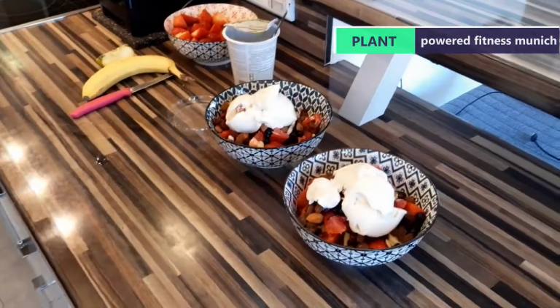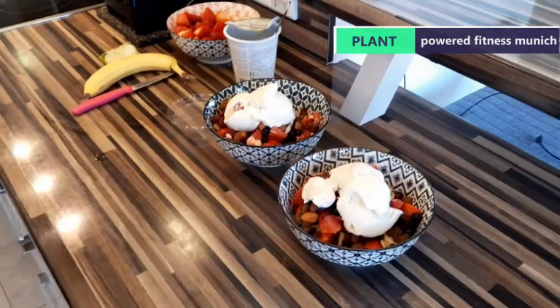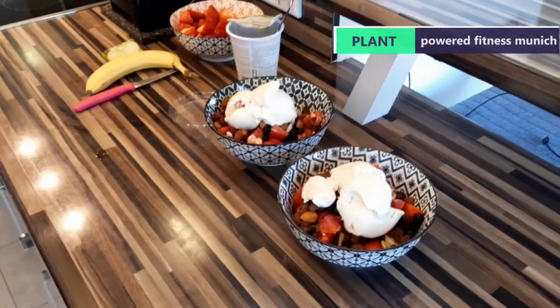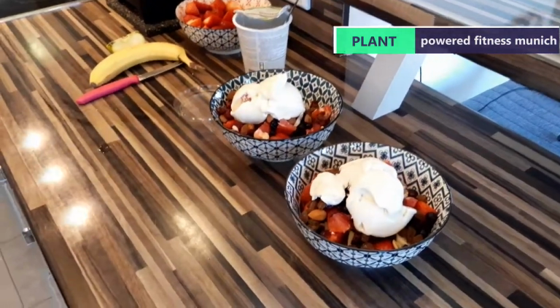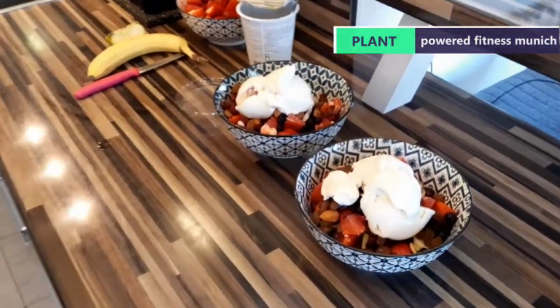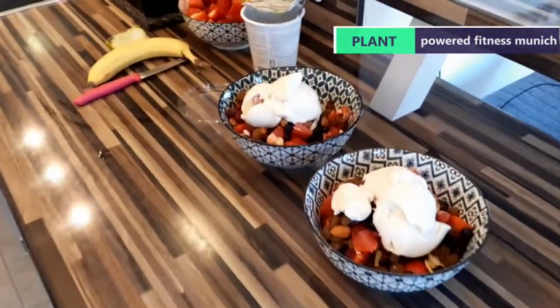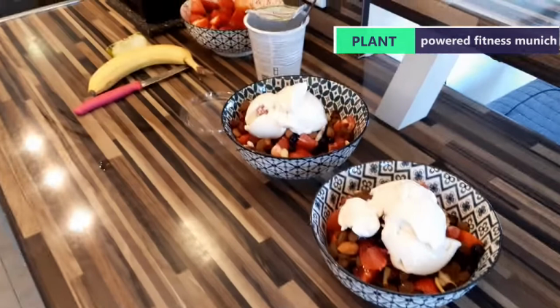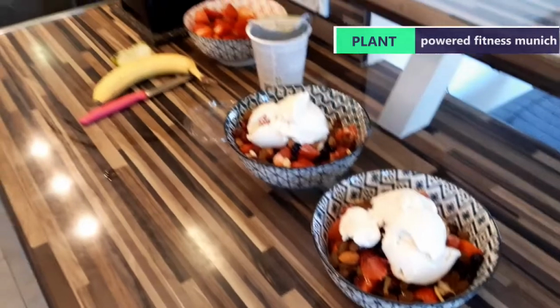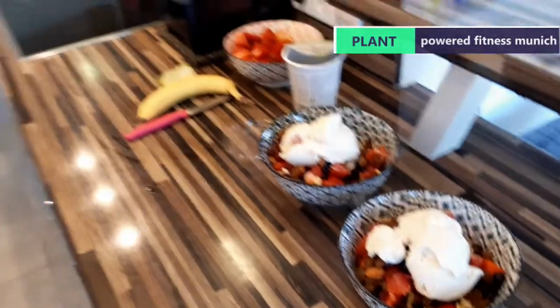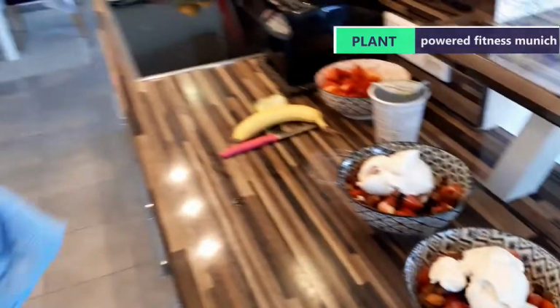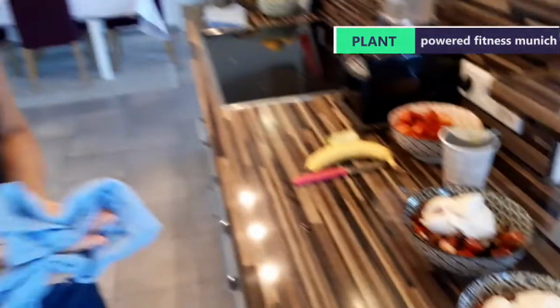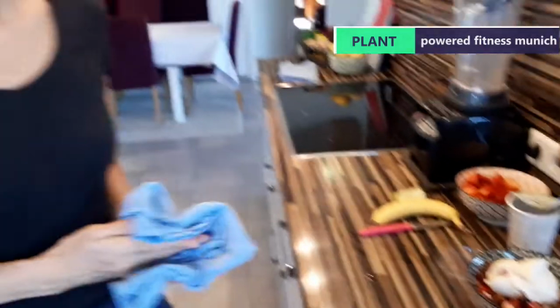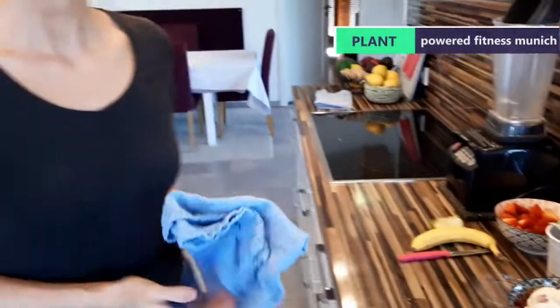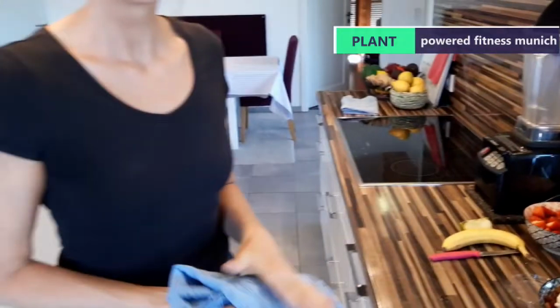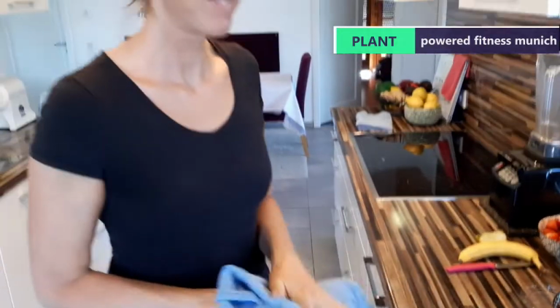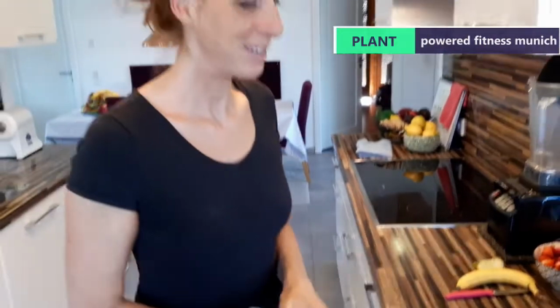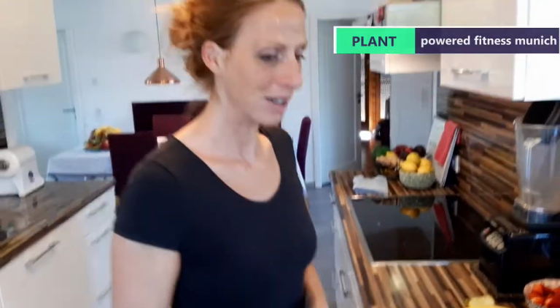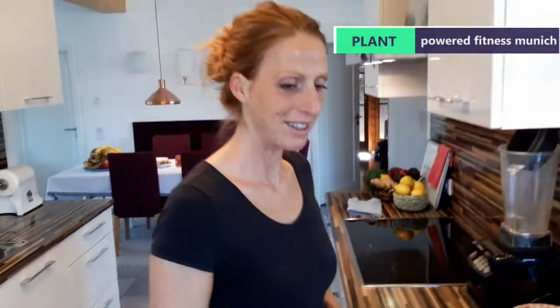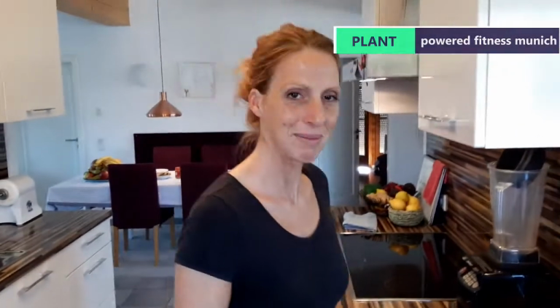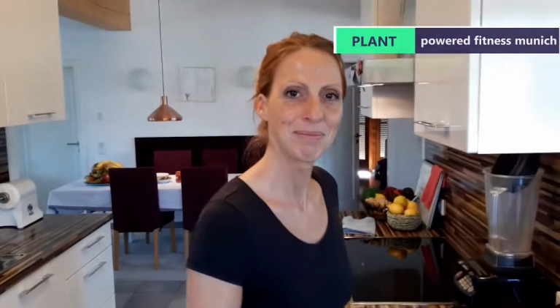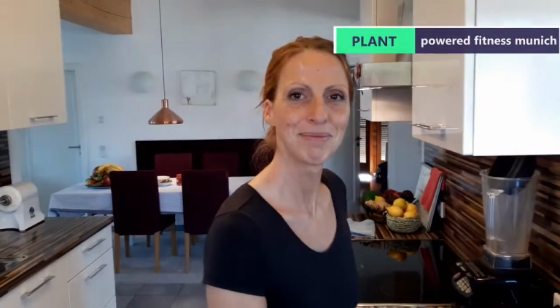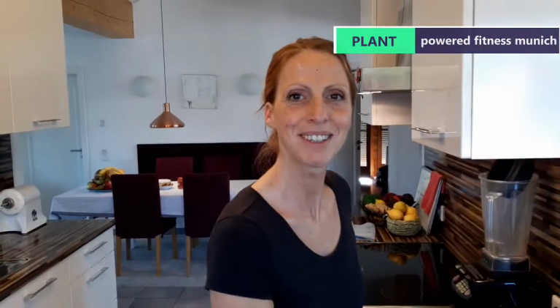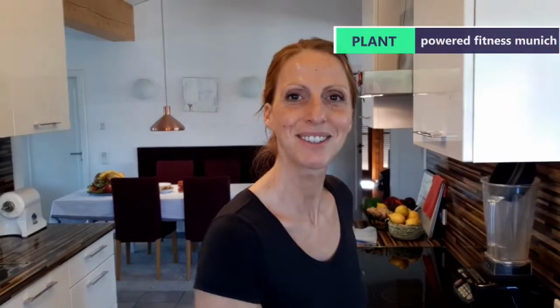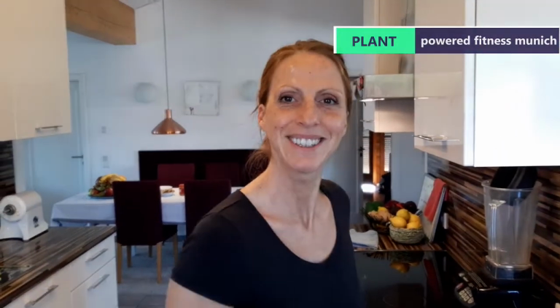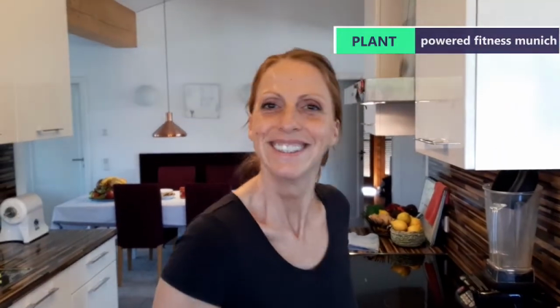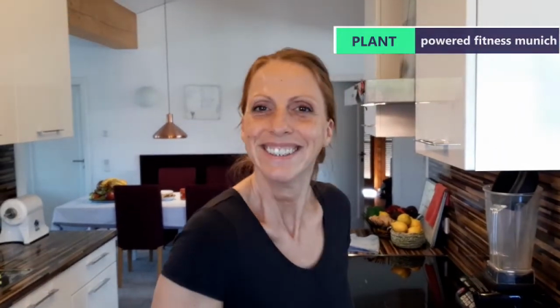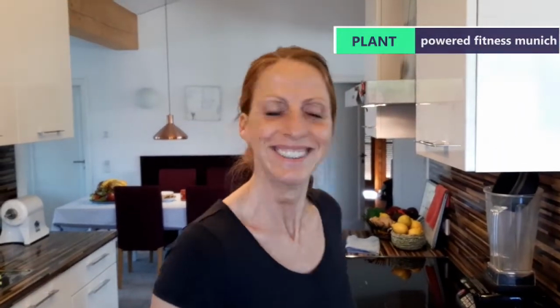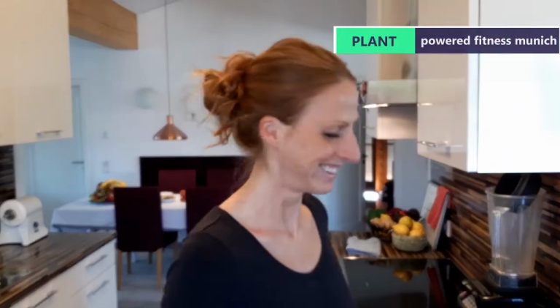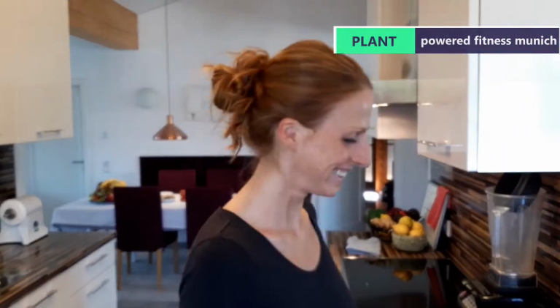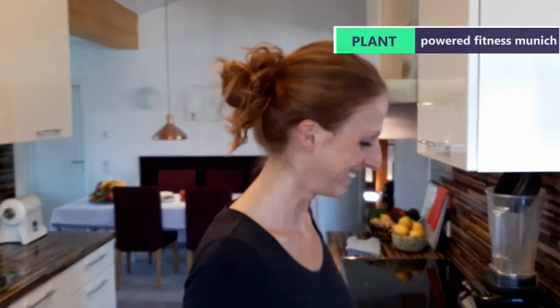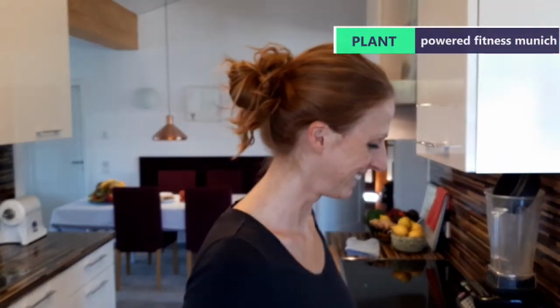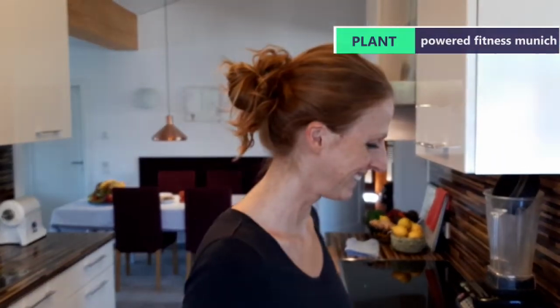That looks absolutely magnificent. Thank you very much, Veronica. I'm going to eat that now. Thank you.